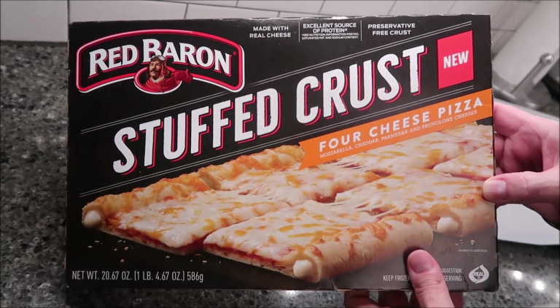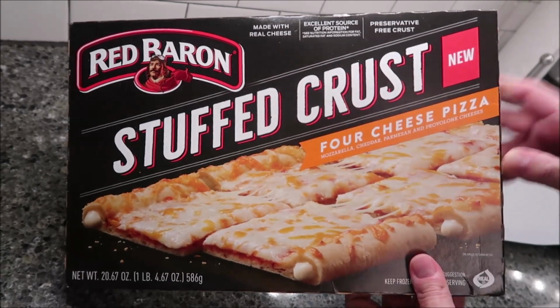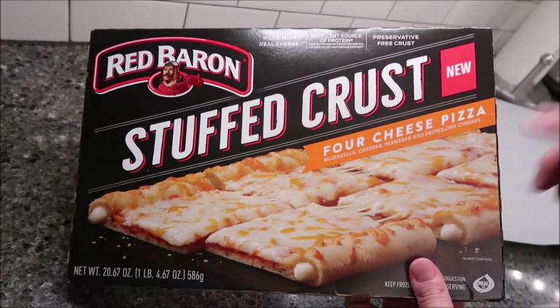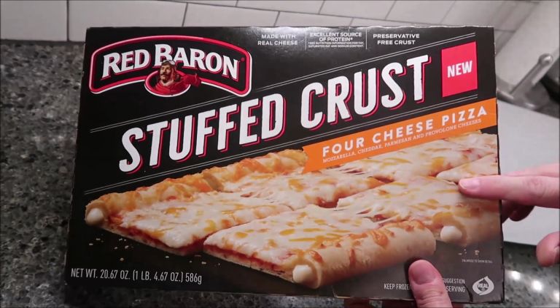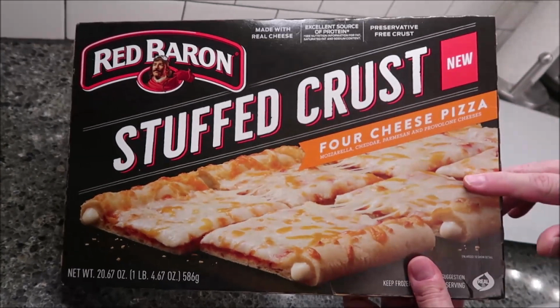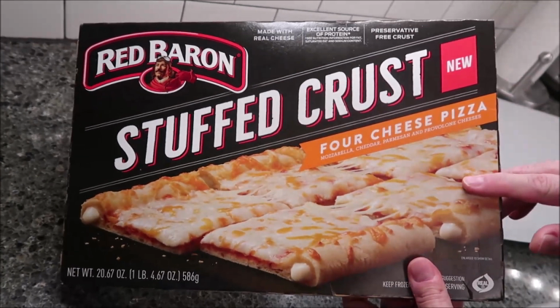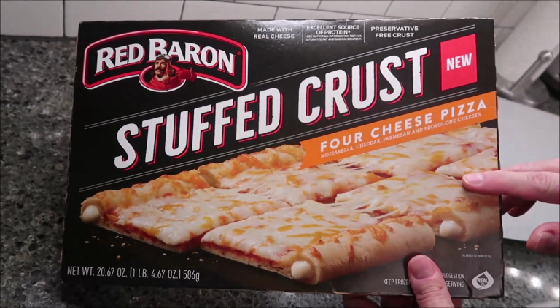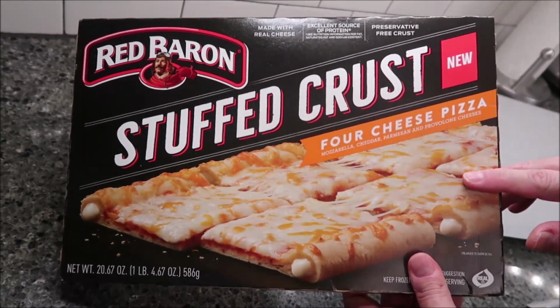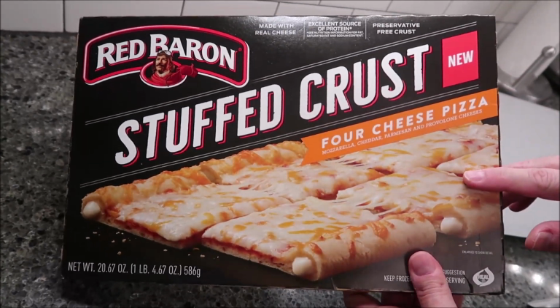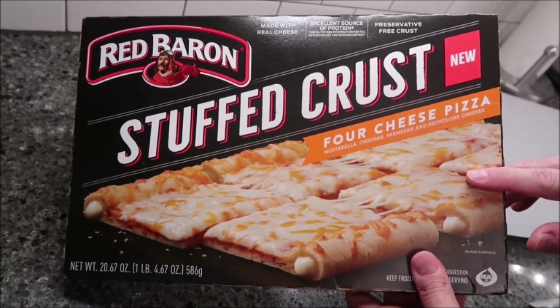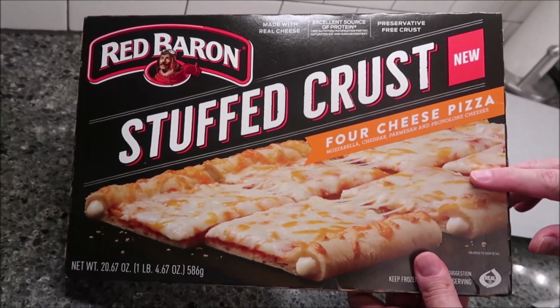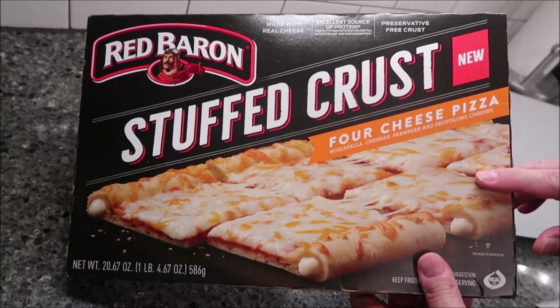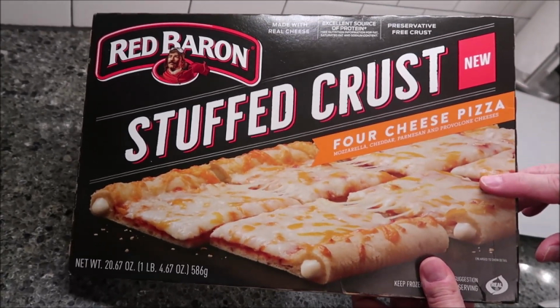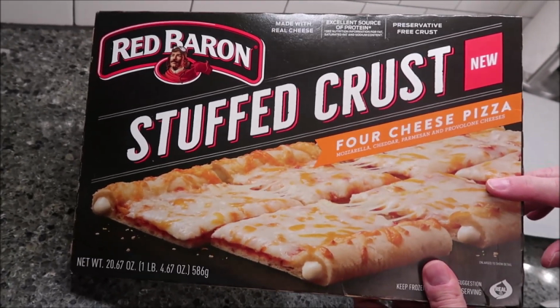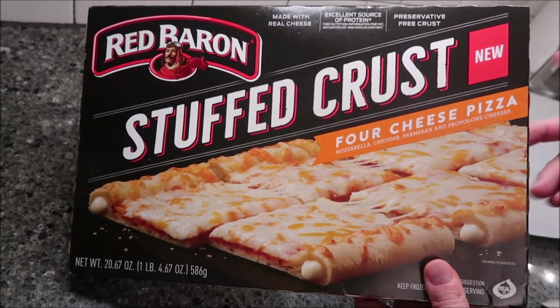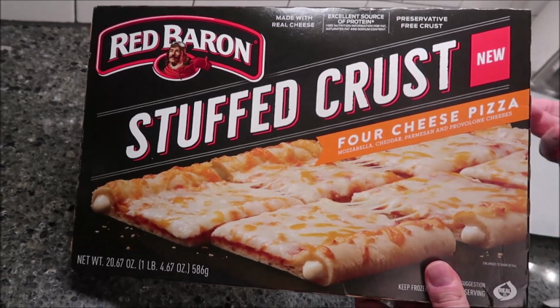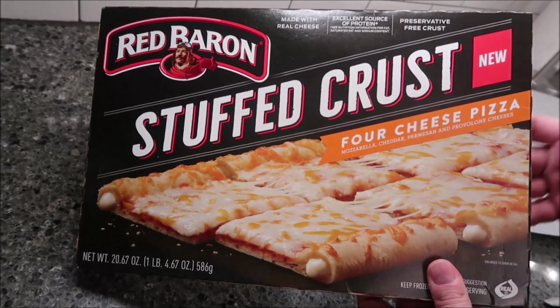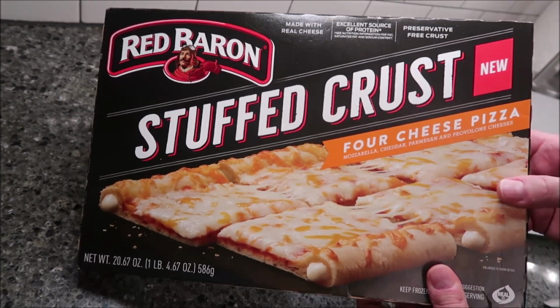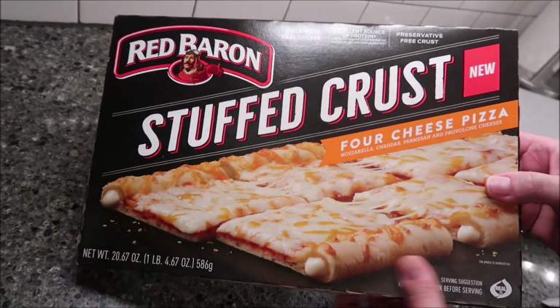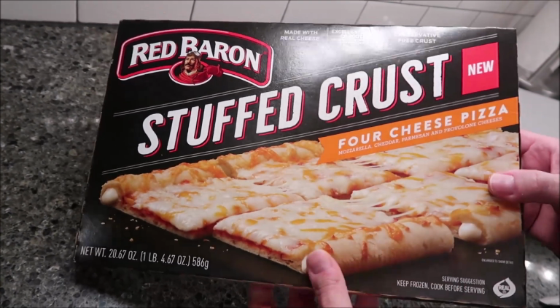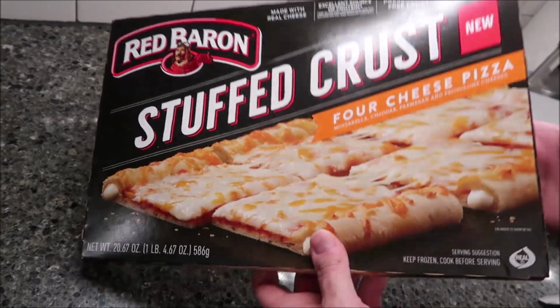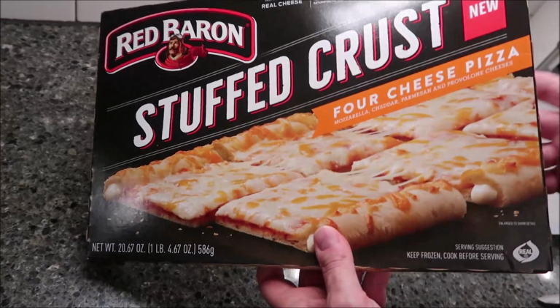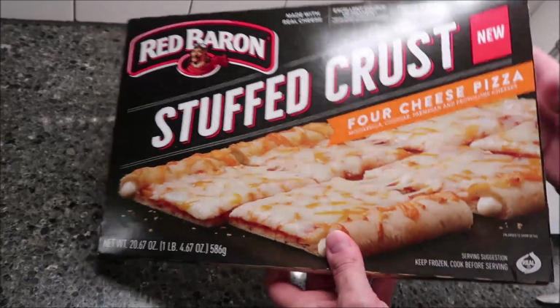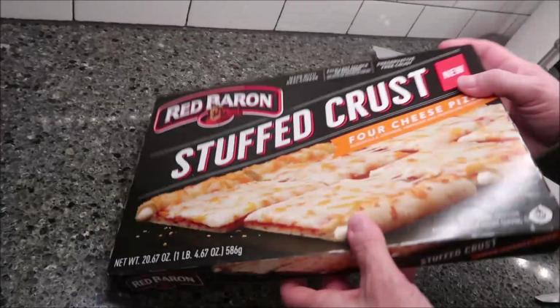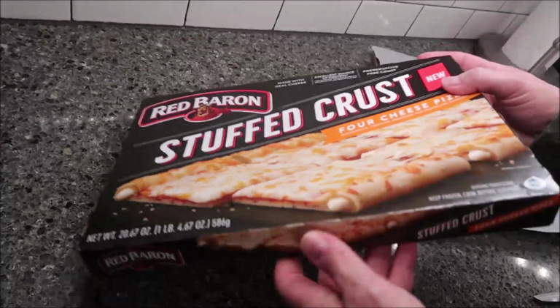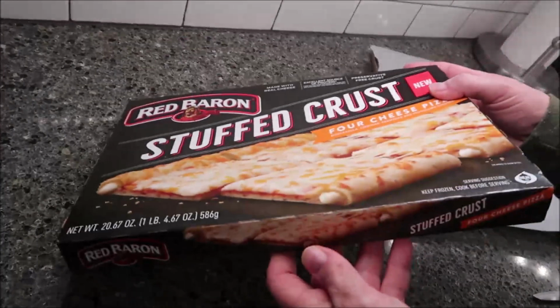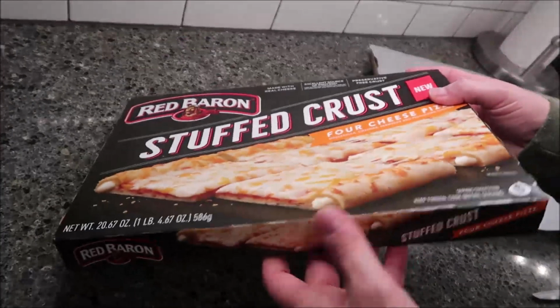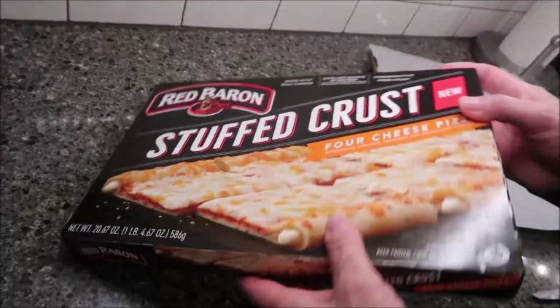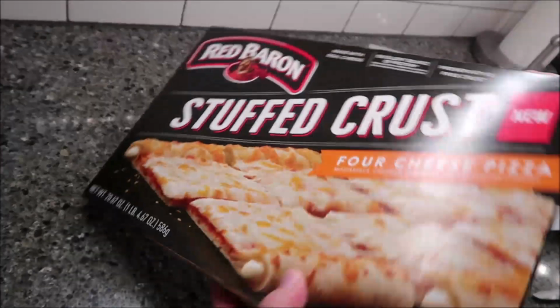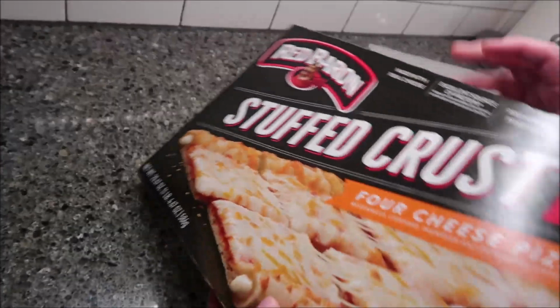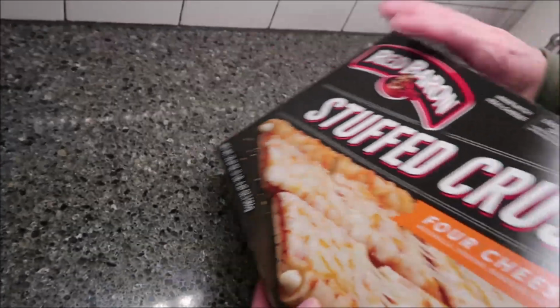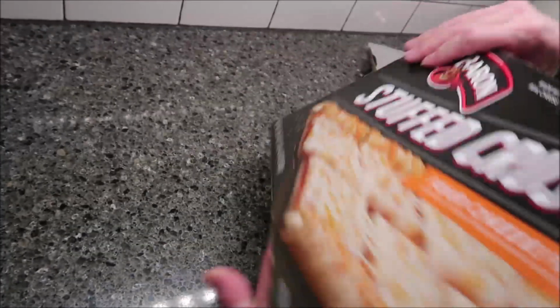We bought these at Walmart; they were $6.78, which isn't too bad. I will go through the calories and stuff later.